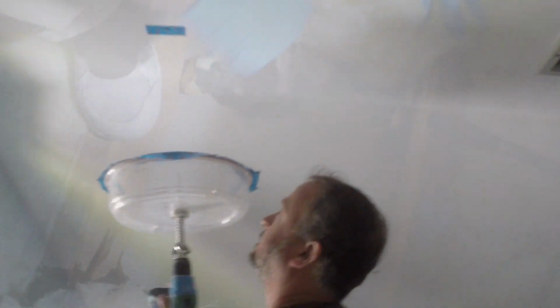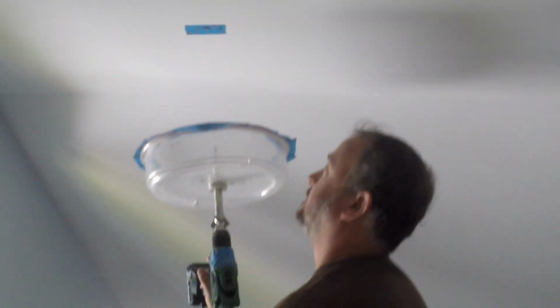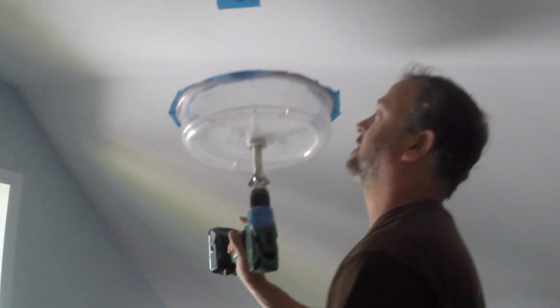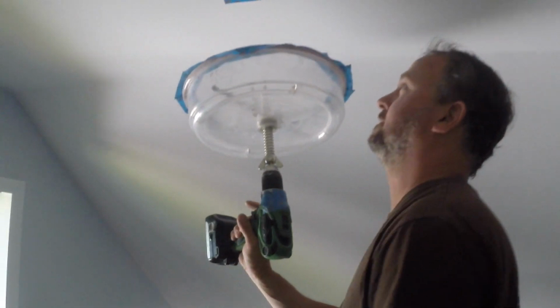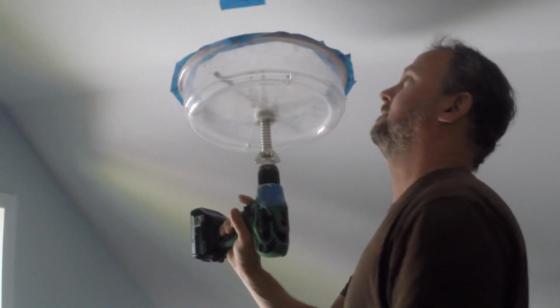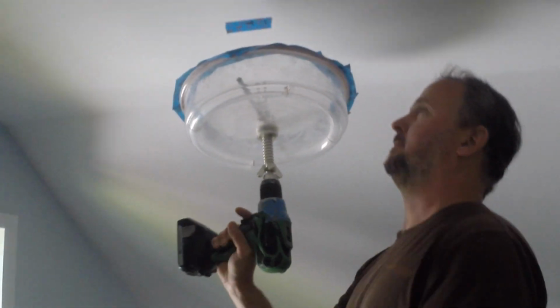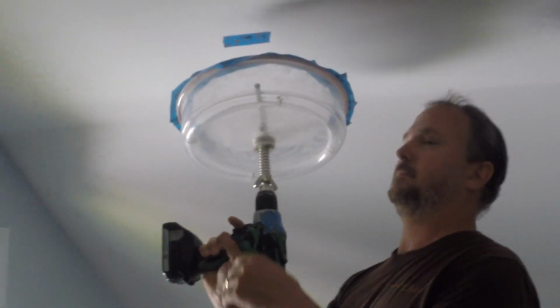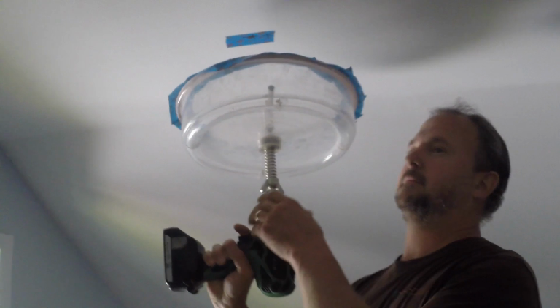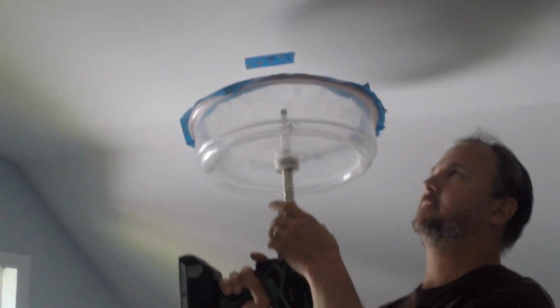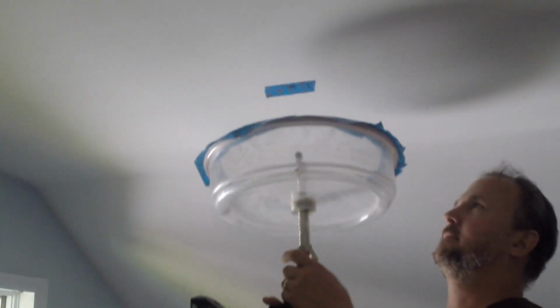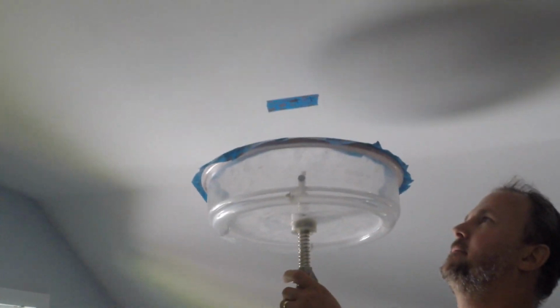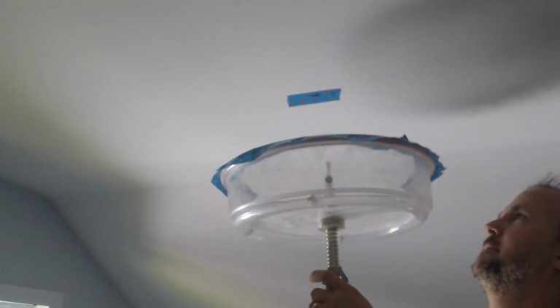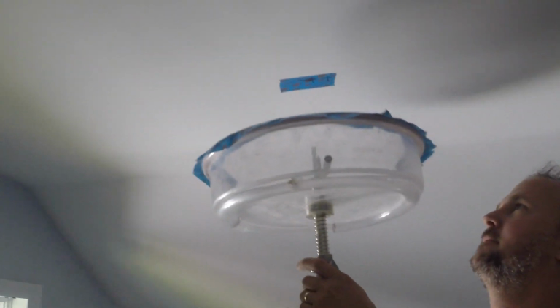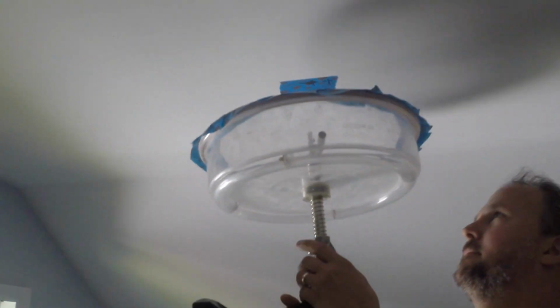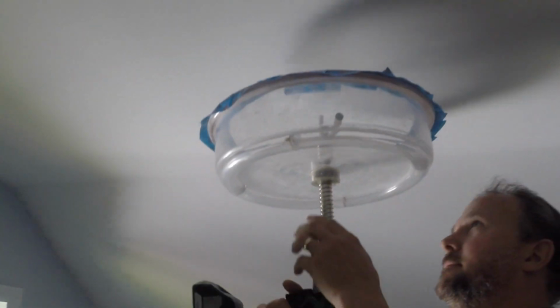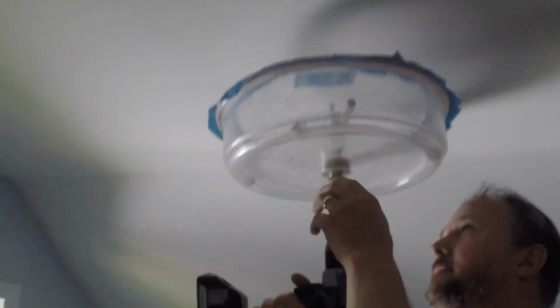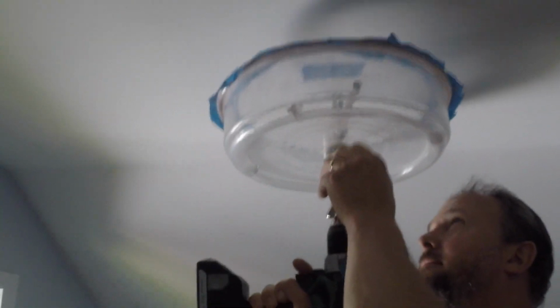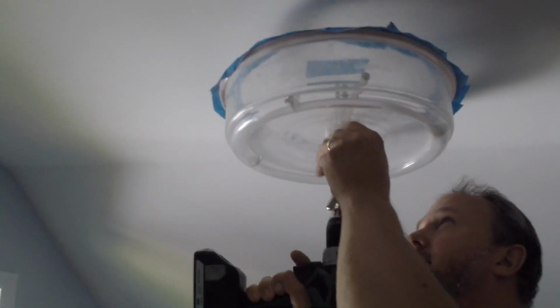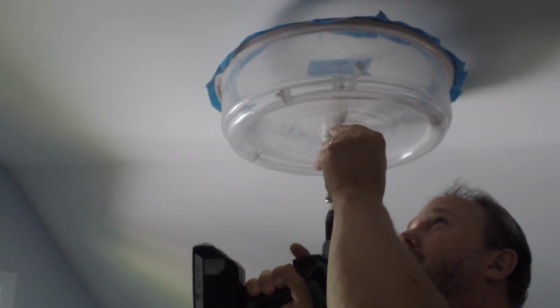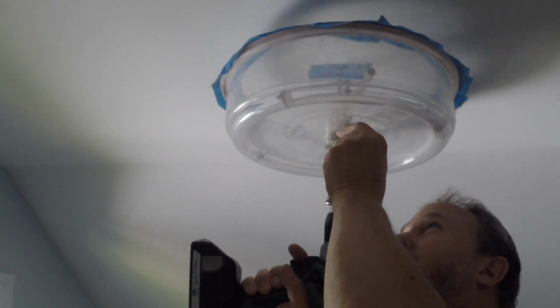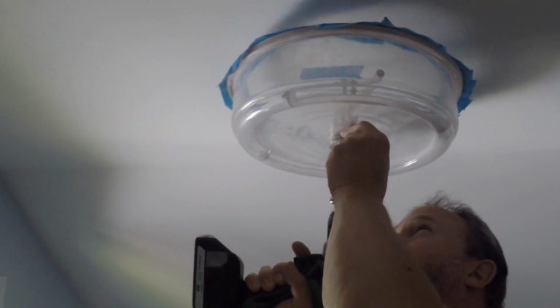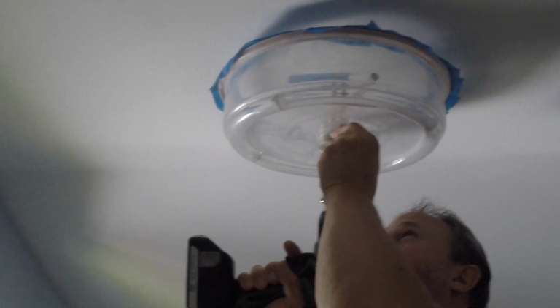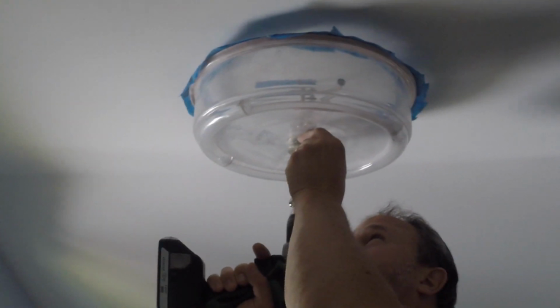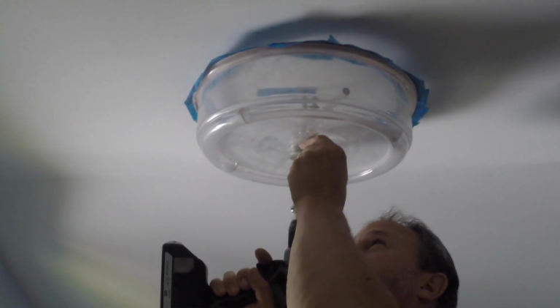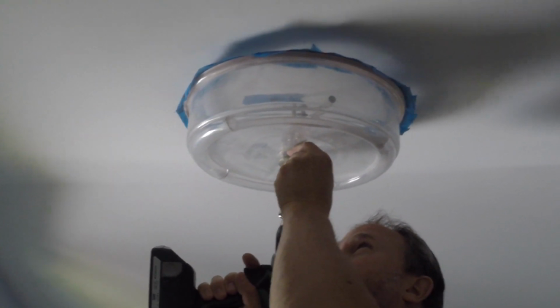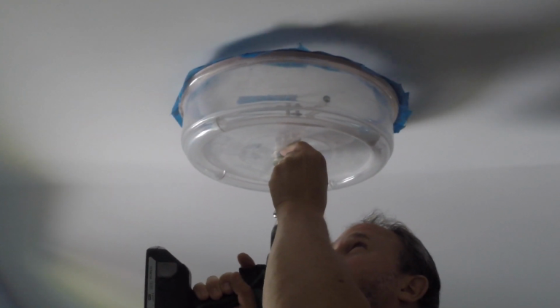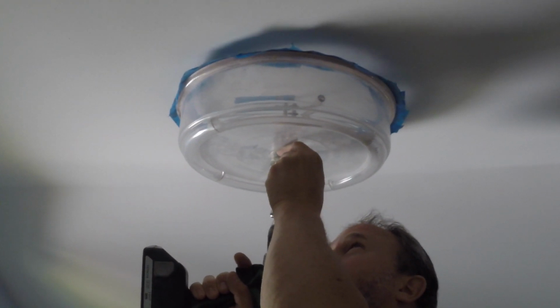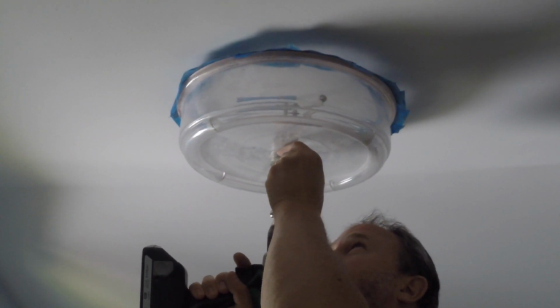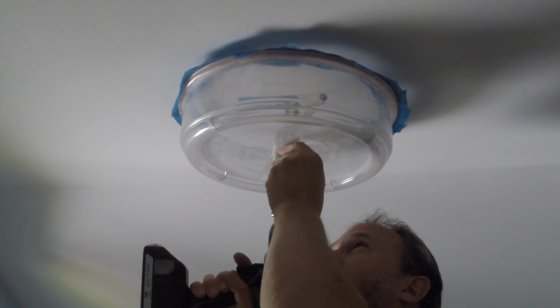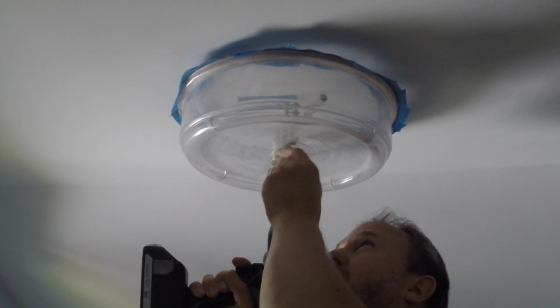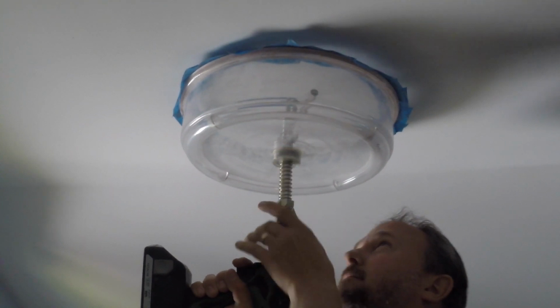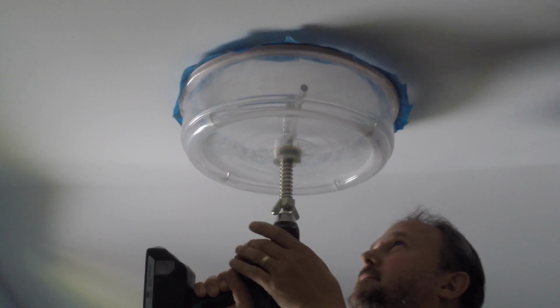Once we've cut and separated our insulation away from the drill site, we can begin by cutting our holes where the pot lights will fit snugly into.